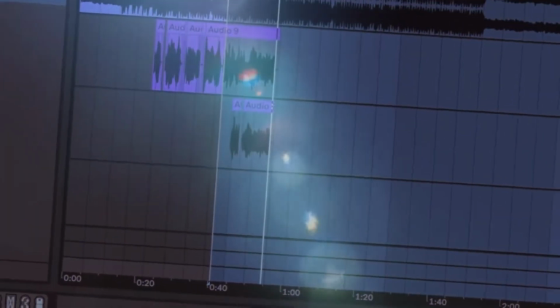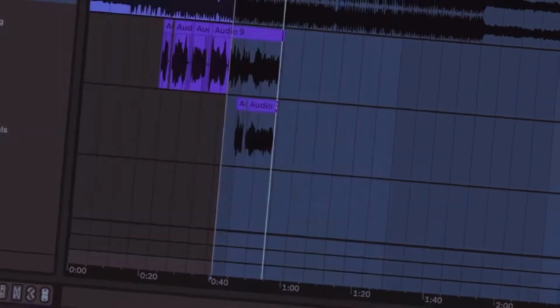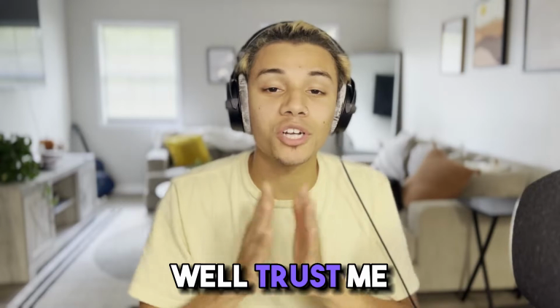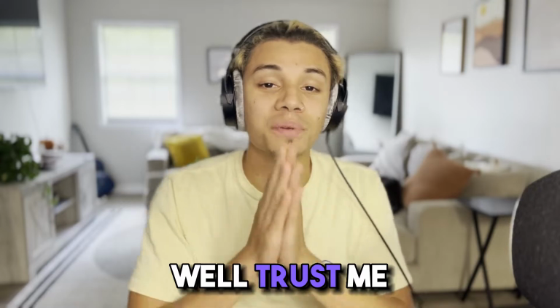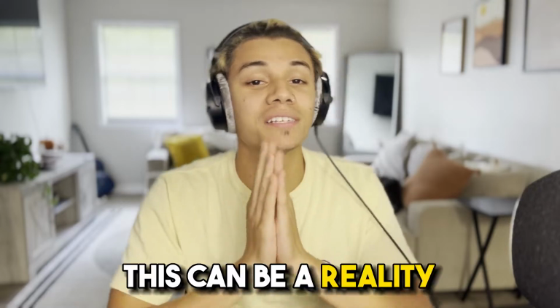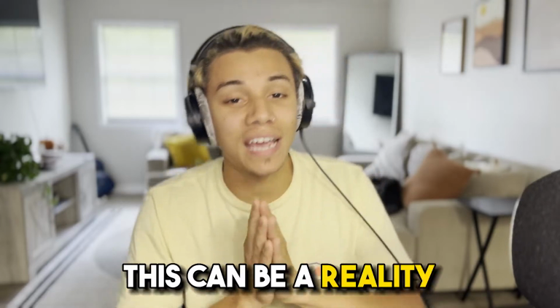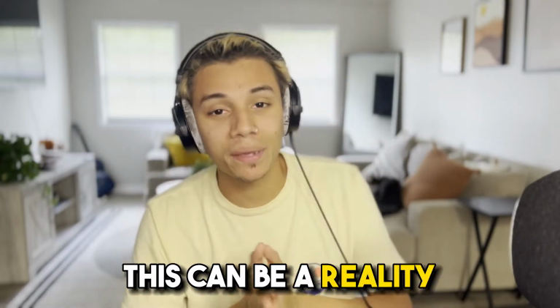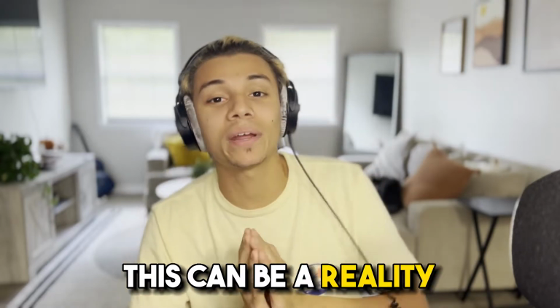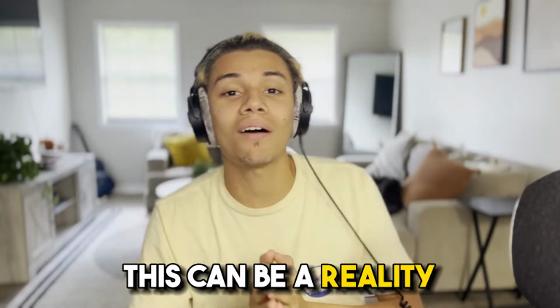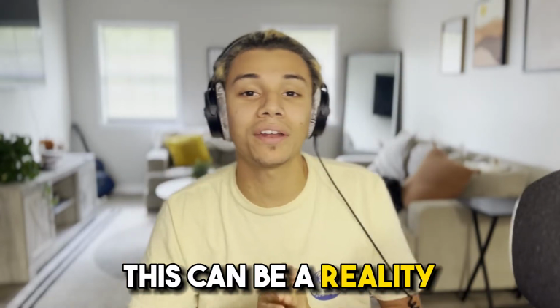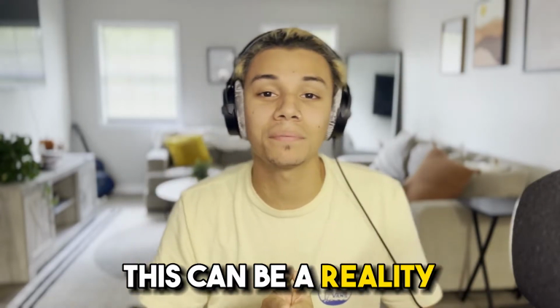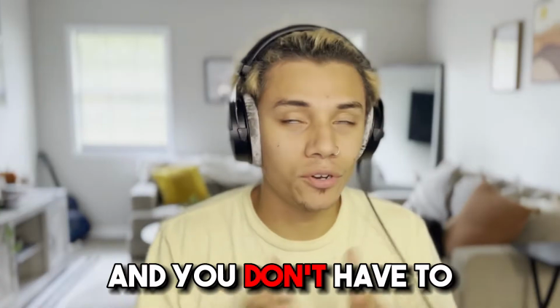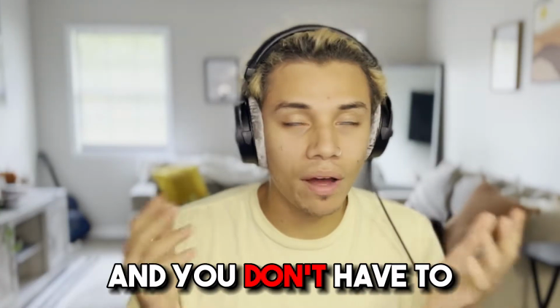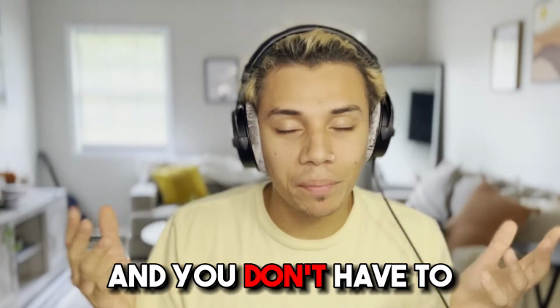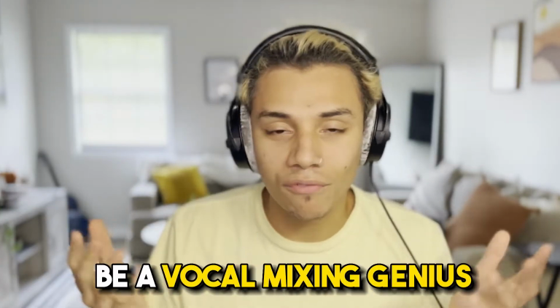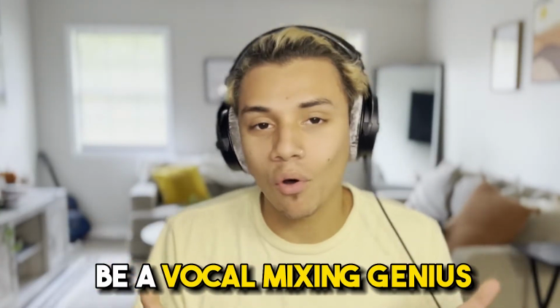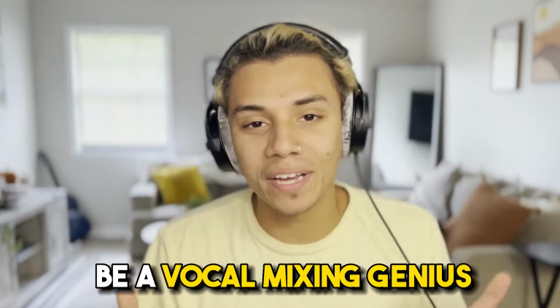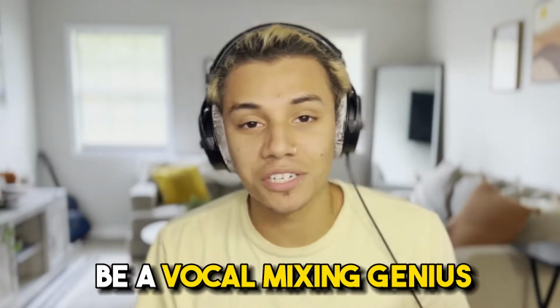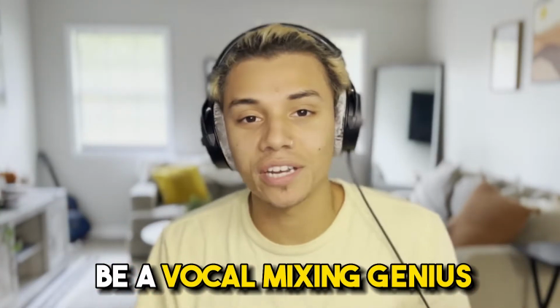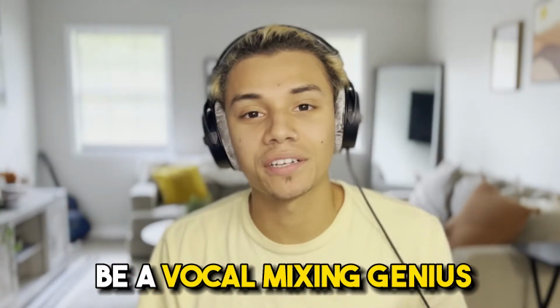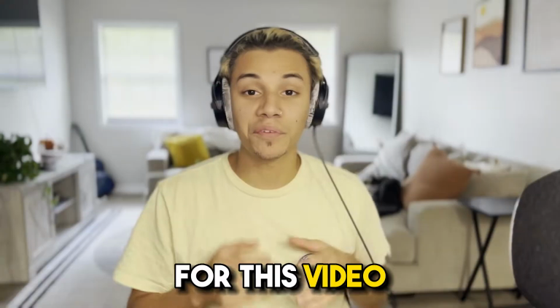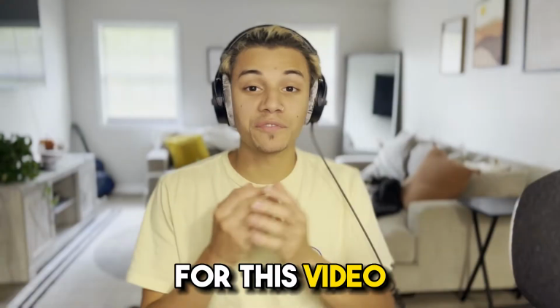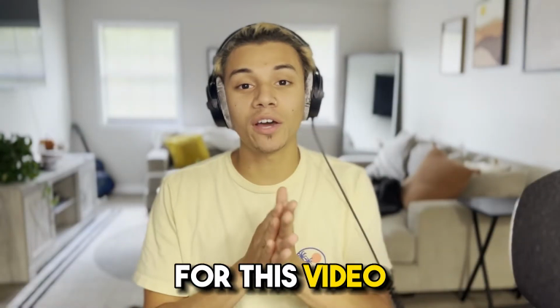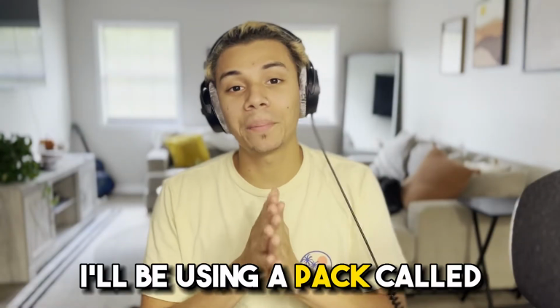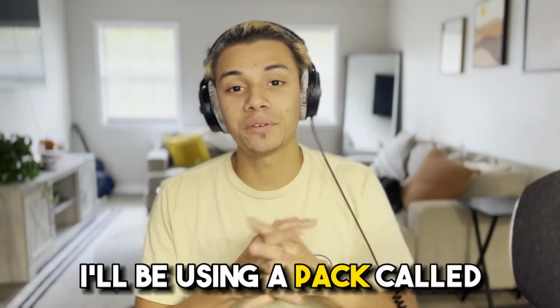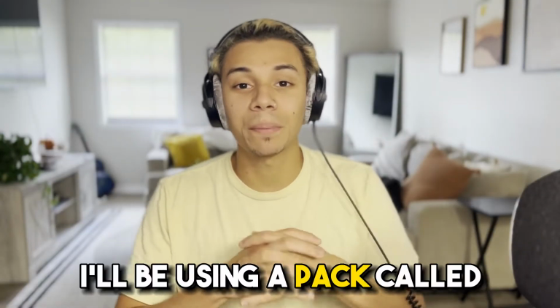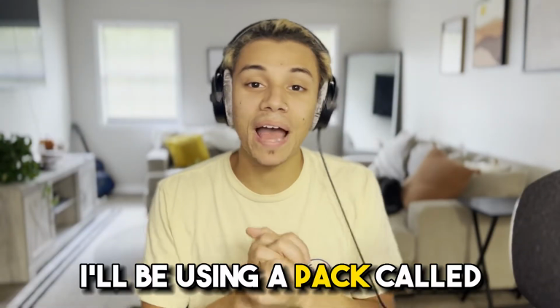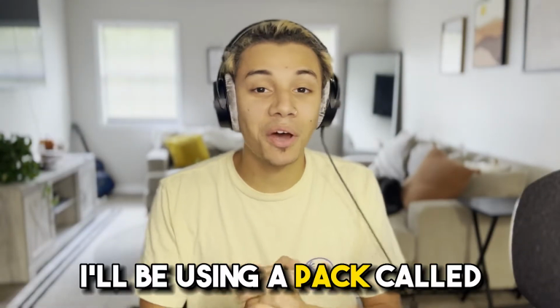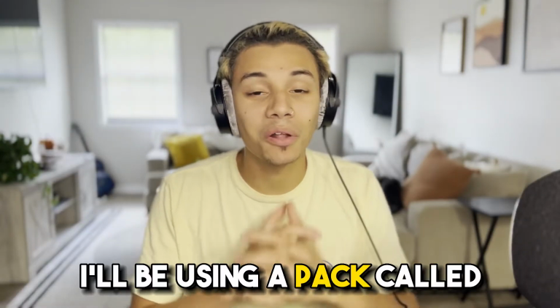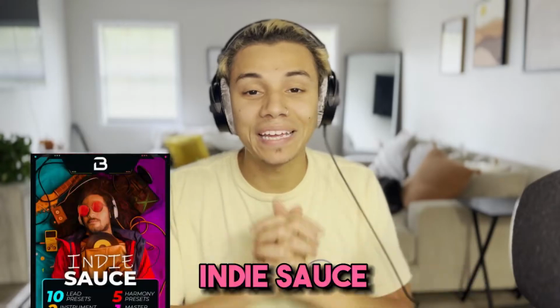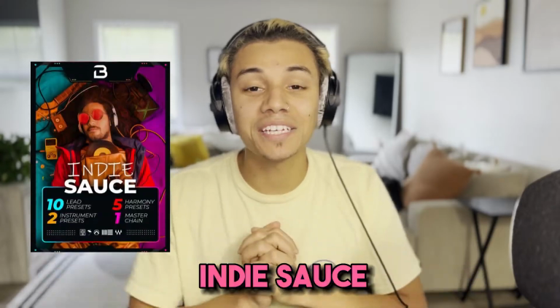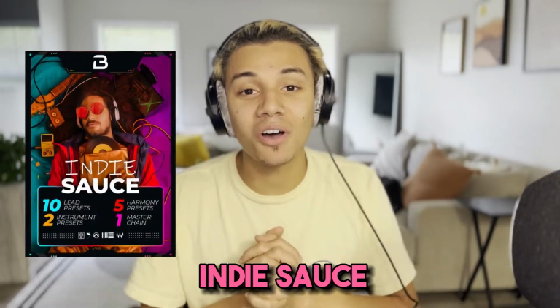Well, trust me, this can be a reality, and you don't have to be a vocal mixing genius. For this video, I'll be using a pack called Indie Sauce.